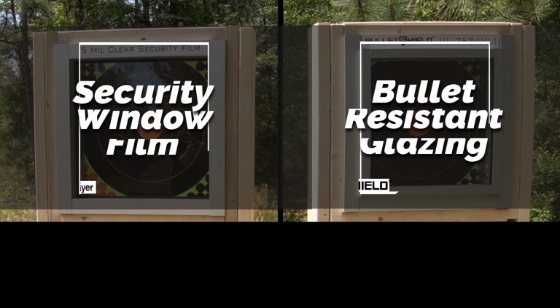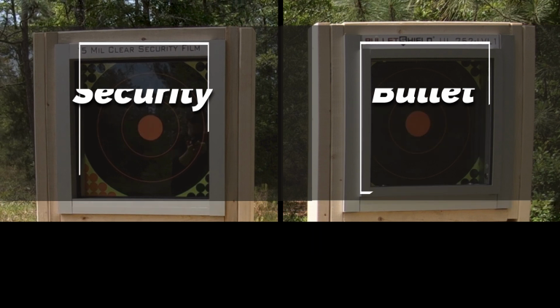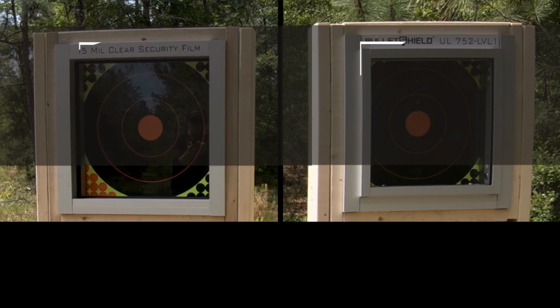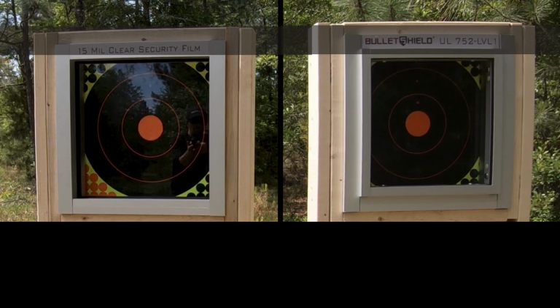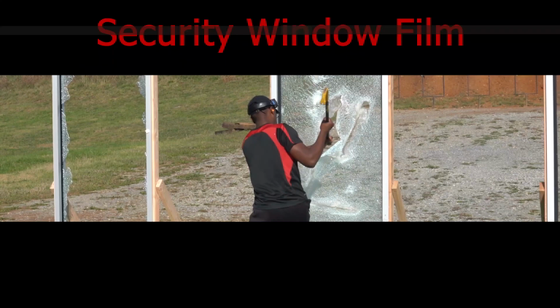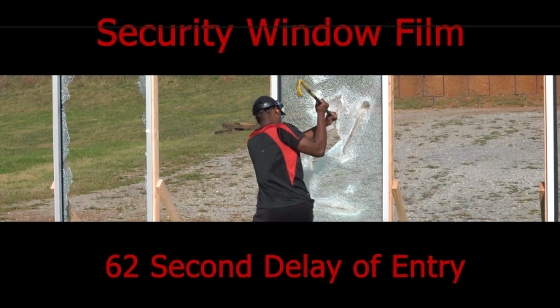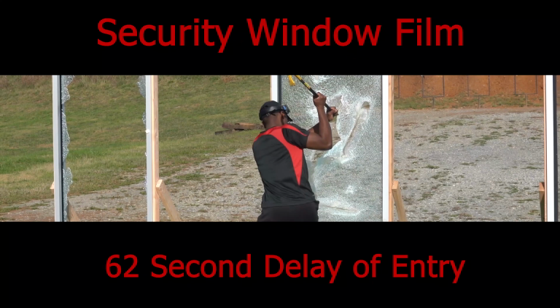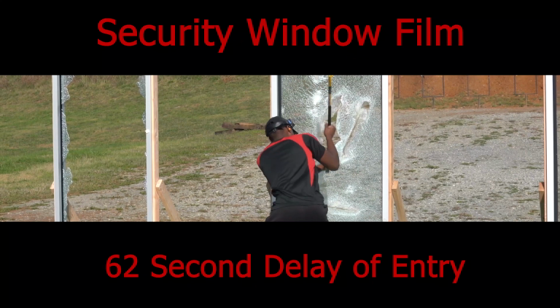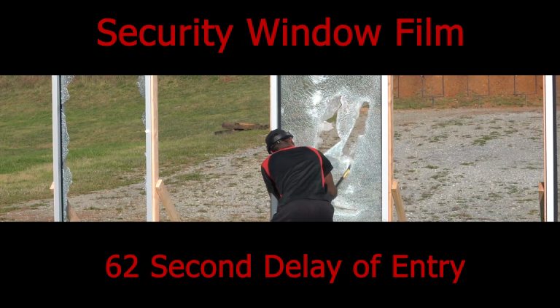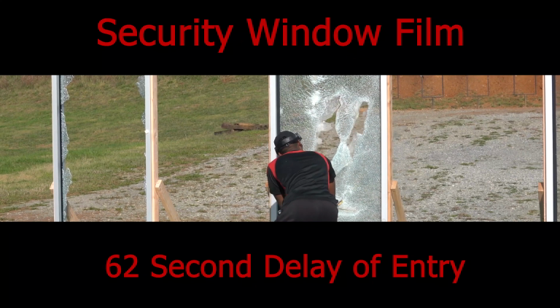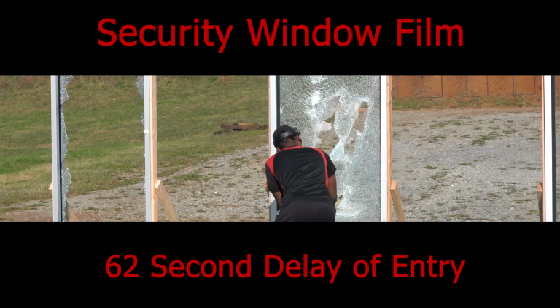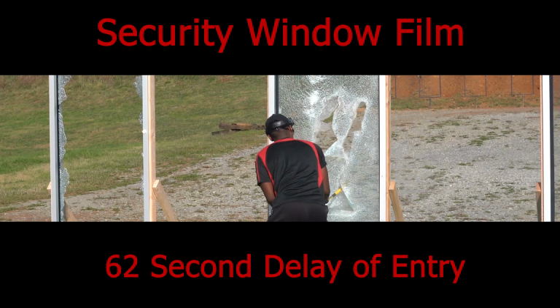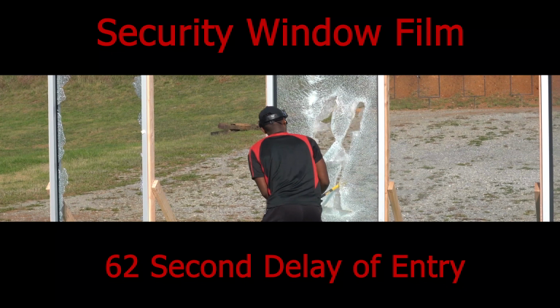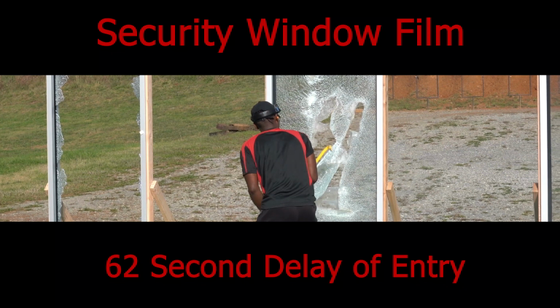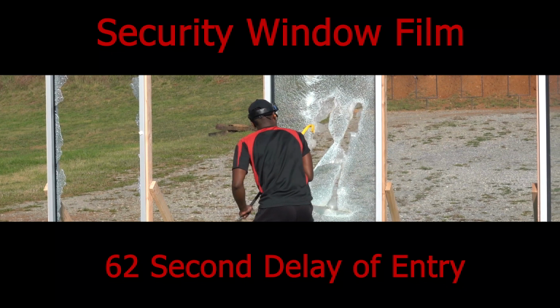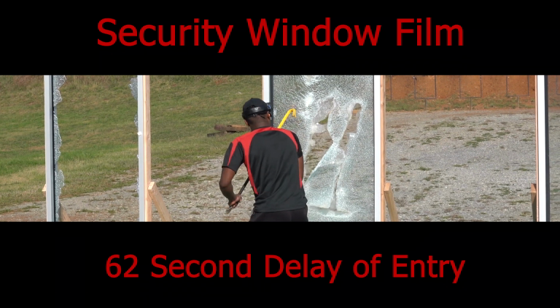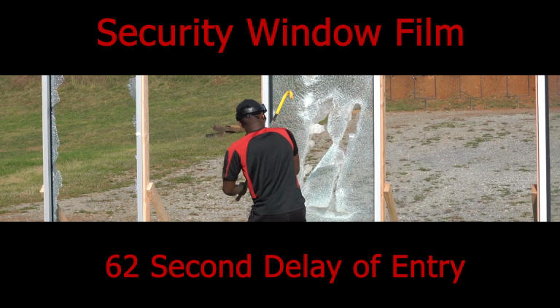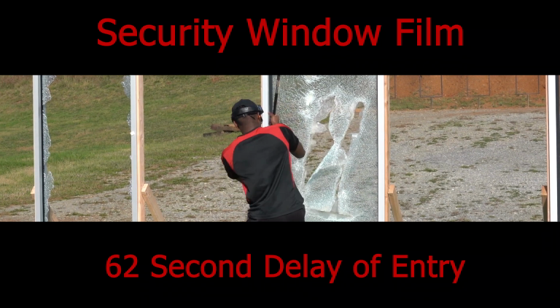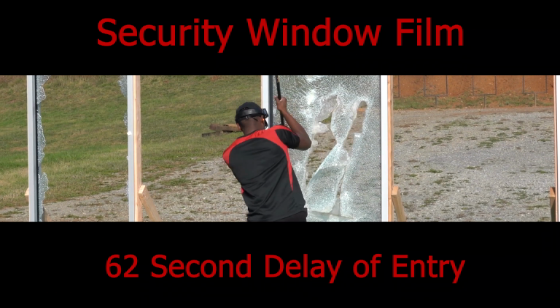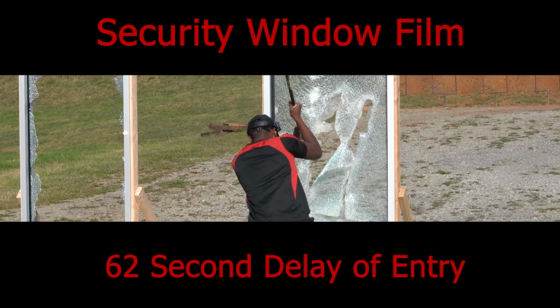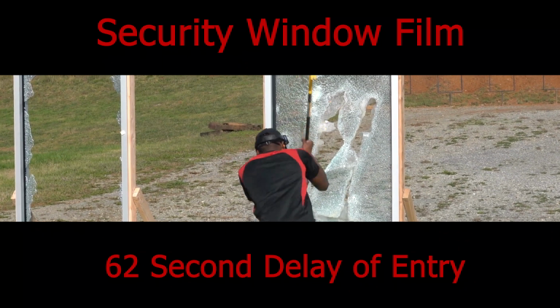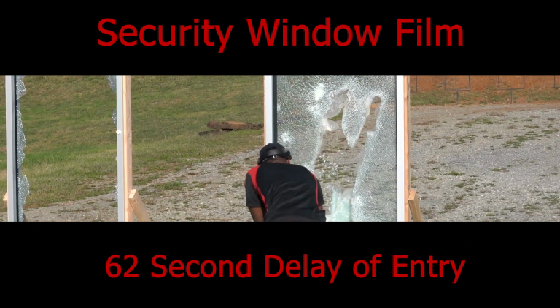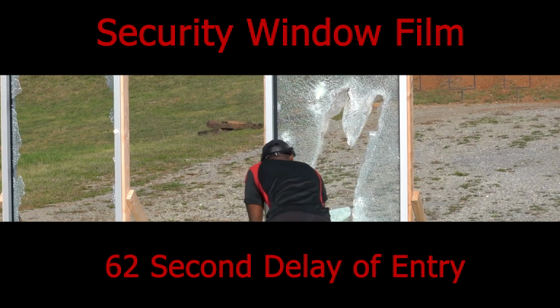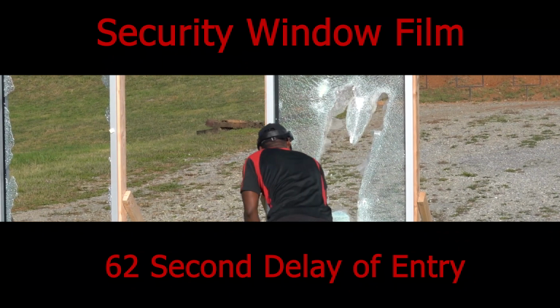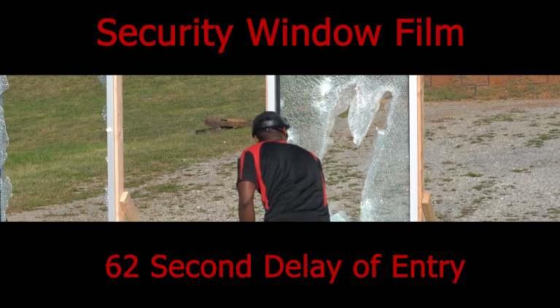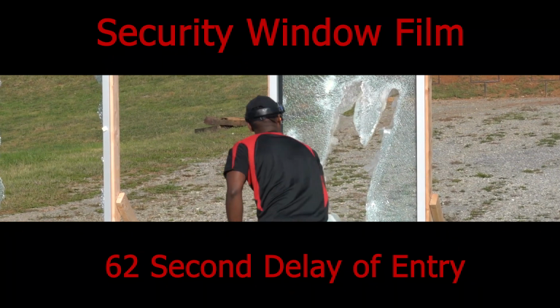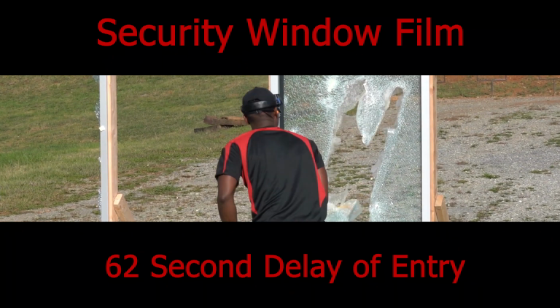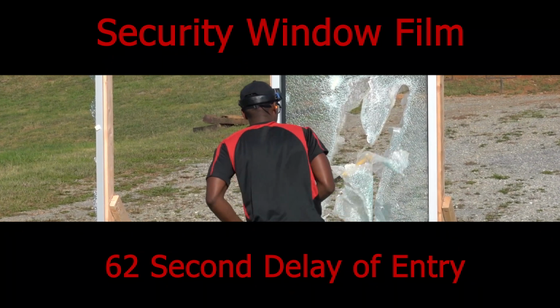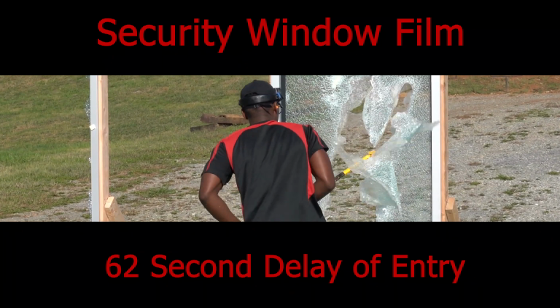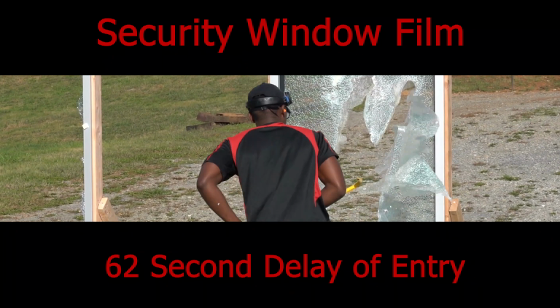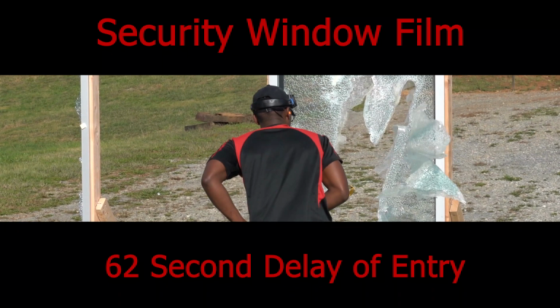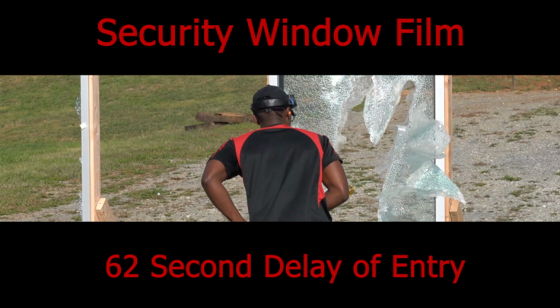Security window film will only slow the attacker, and with enough time and effort, a motivated person will pass through.